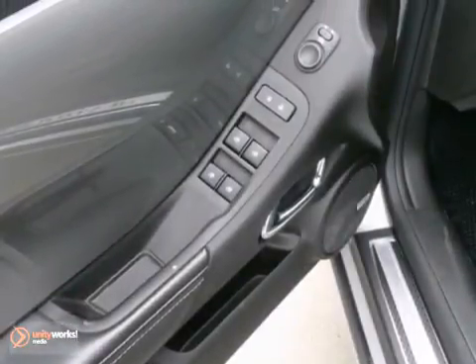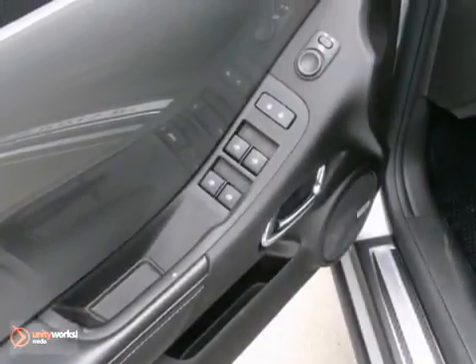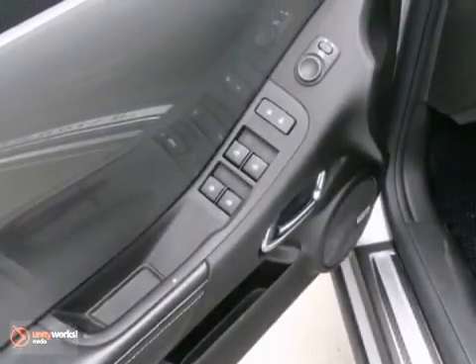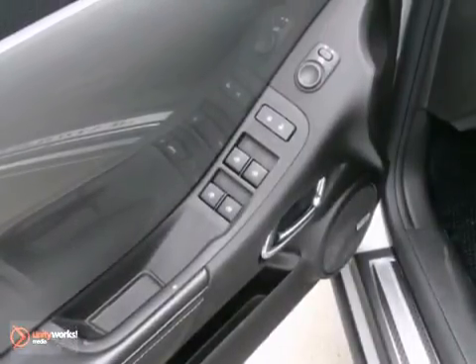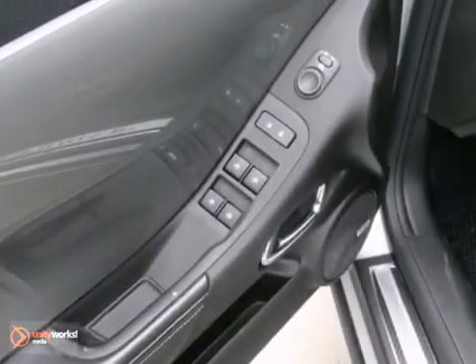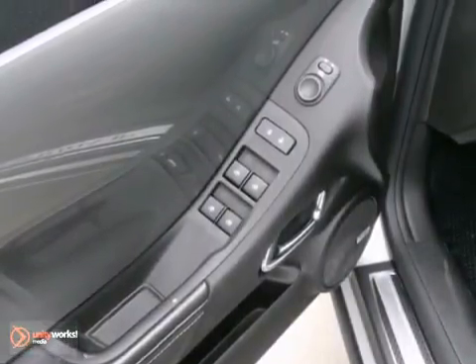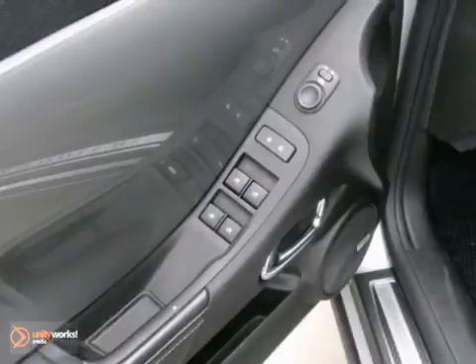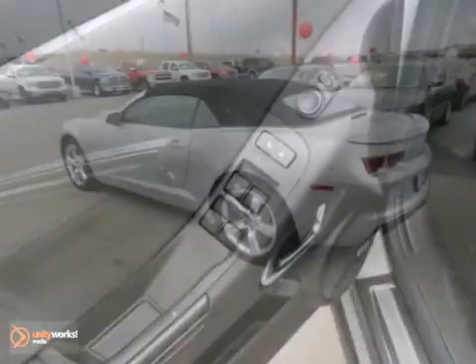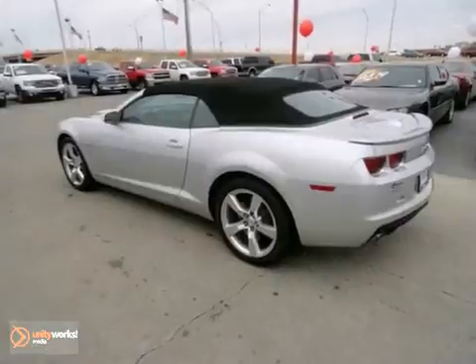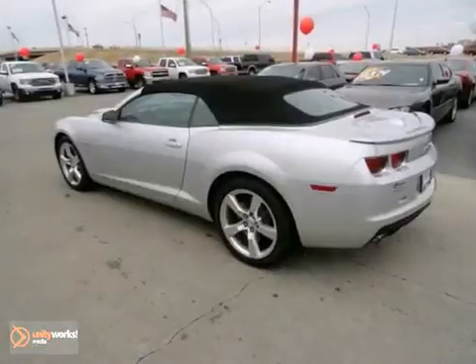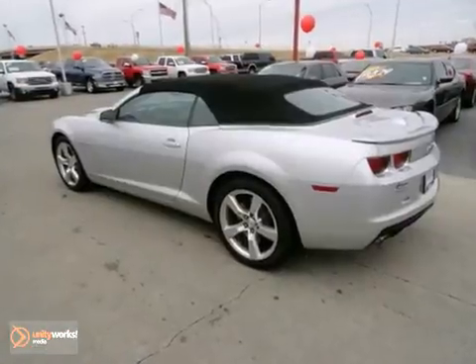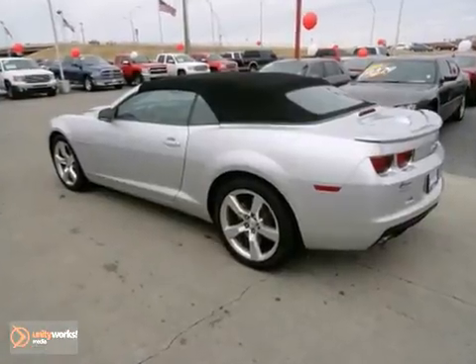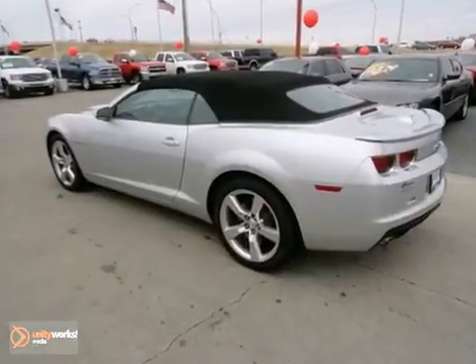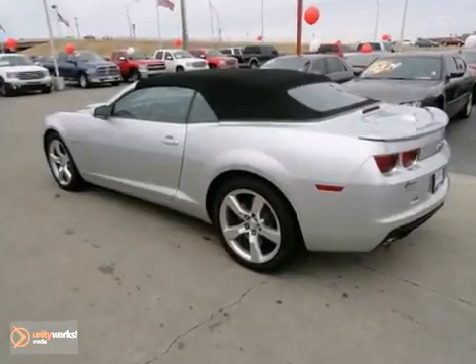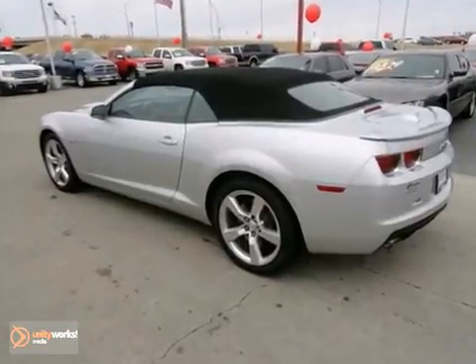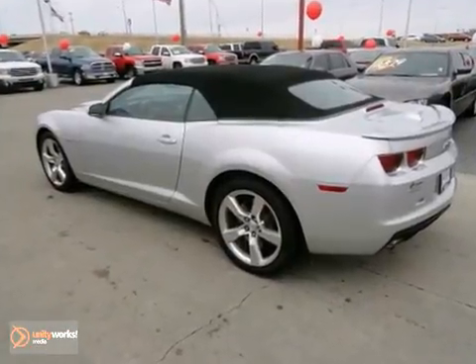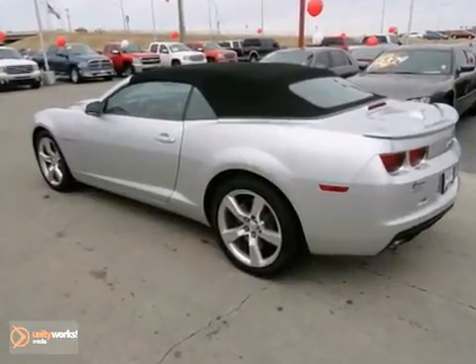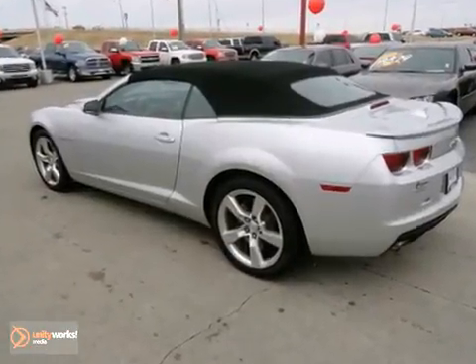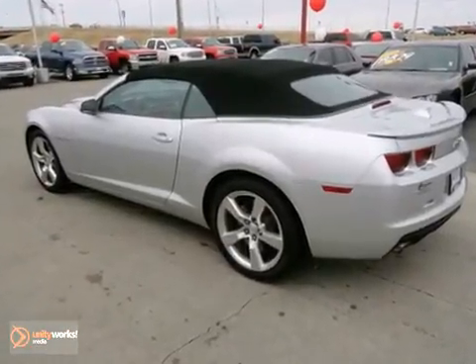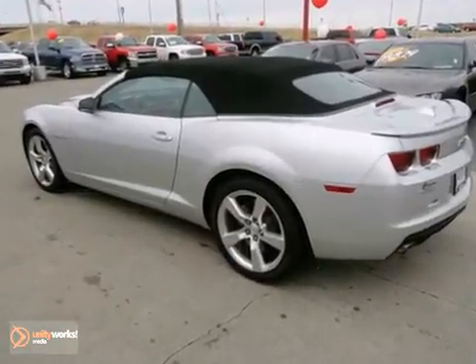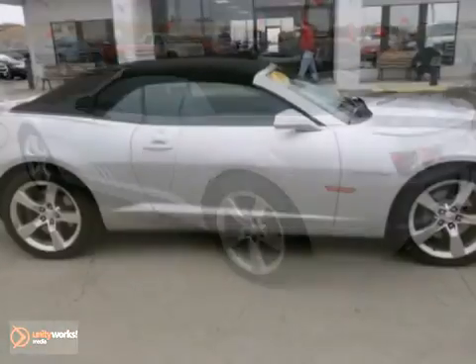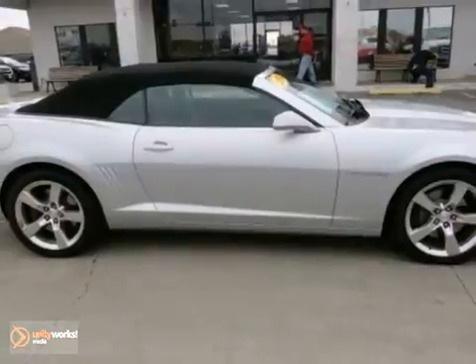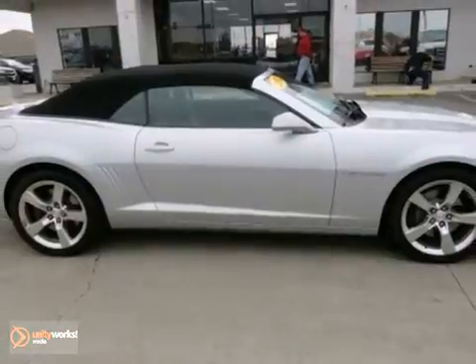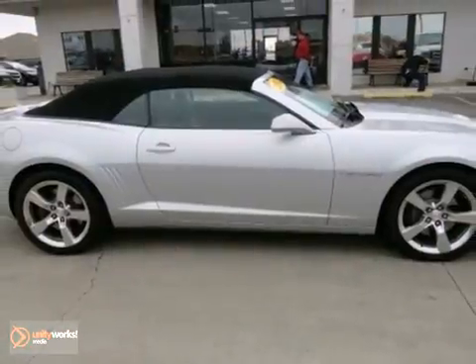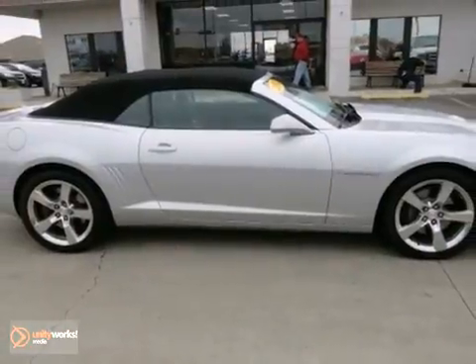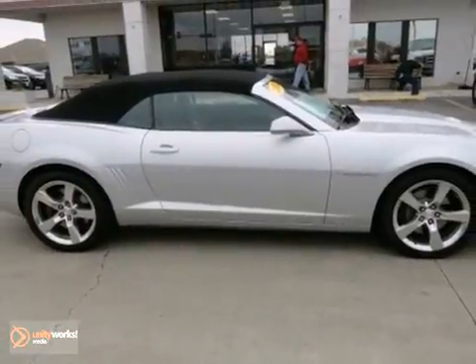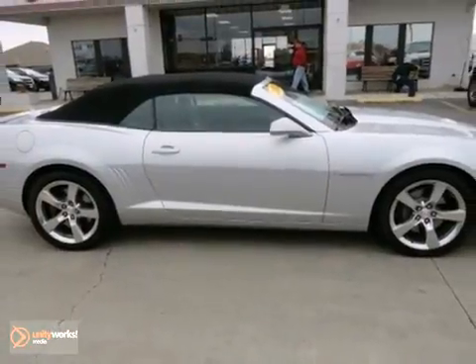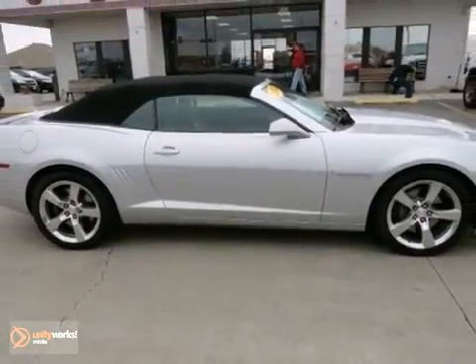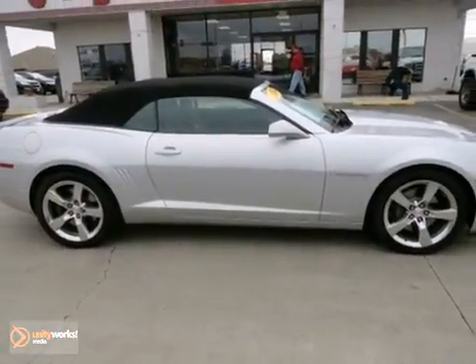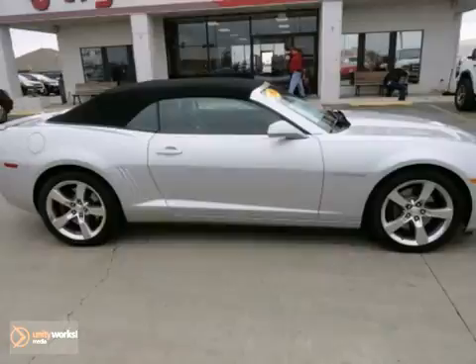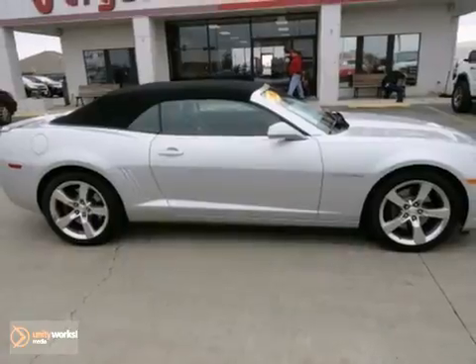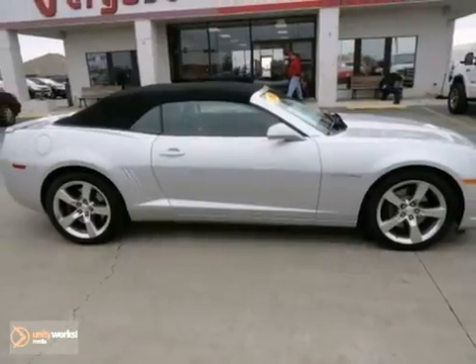Come on out and test drive the Chevrolet Camaro 2SS today. You will be excited to get into this one.